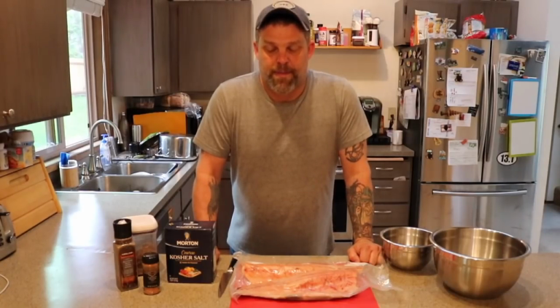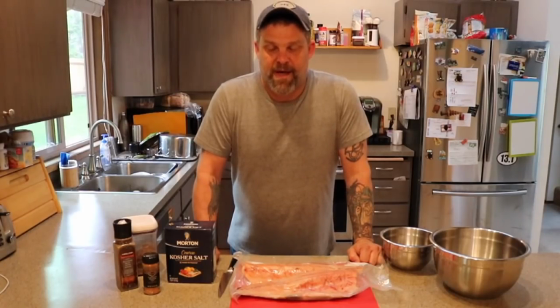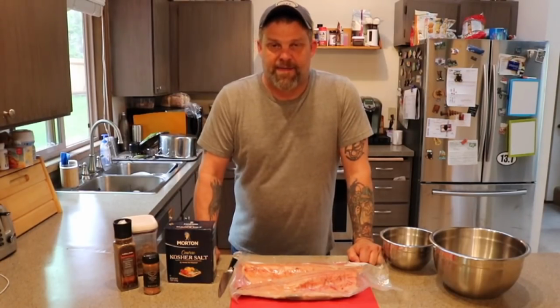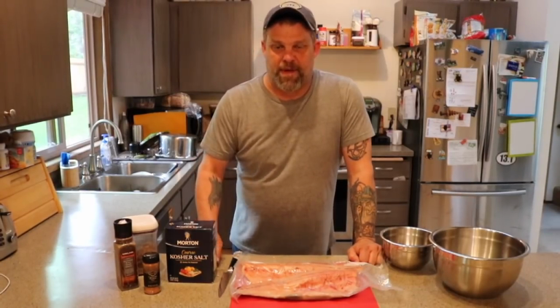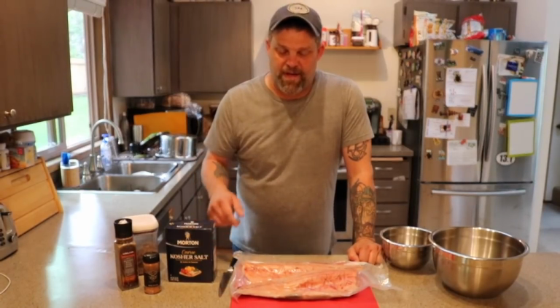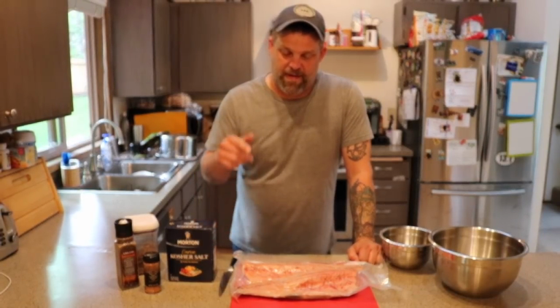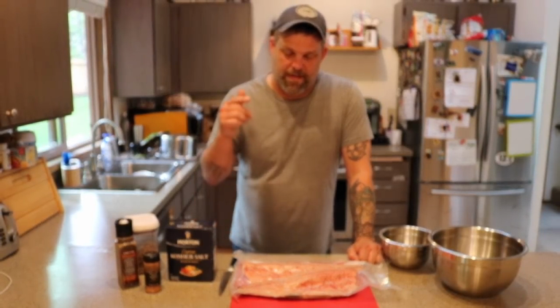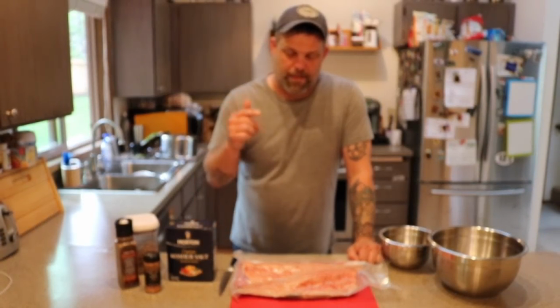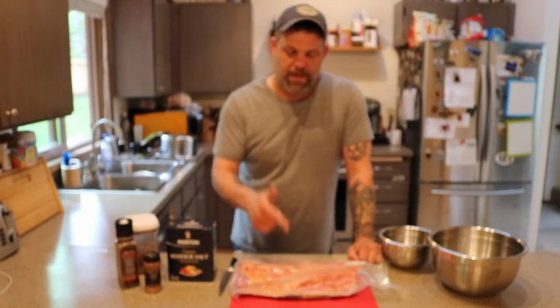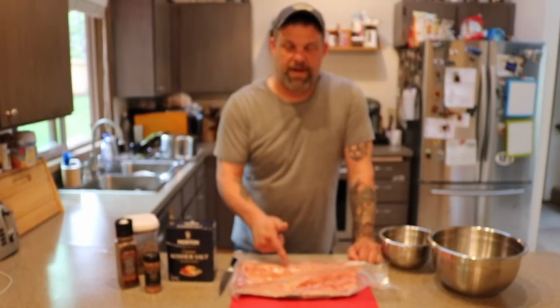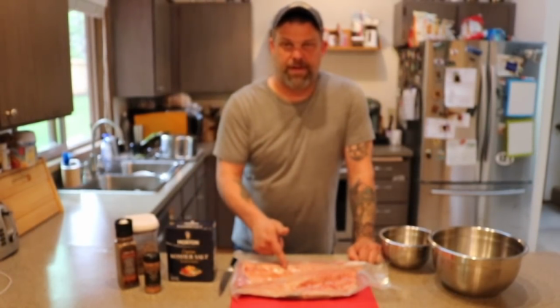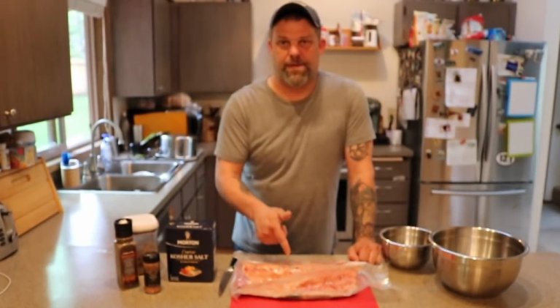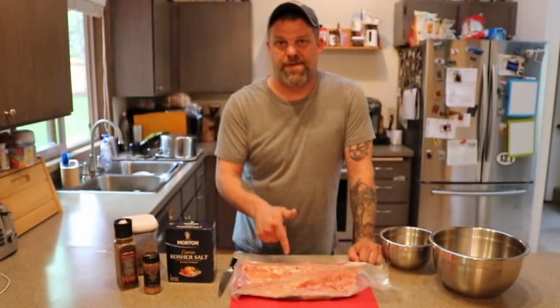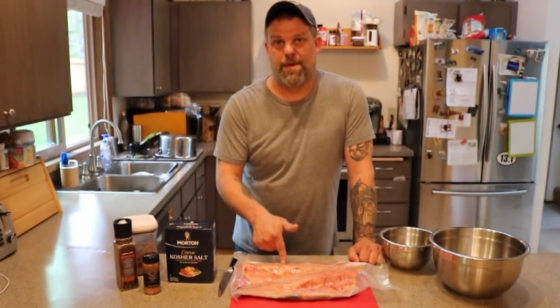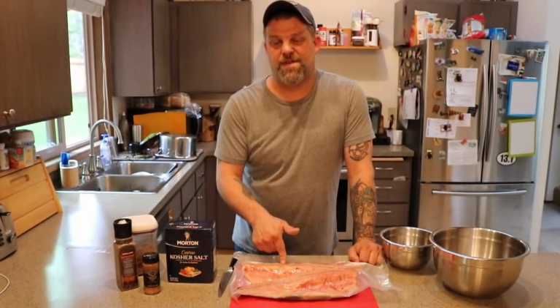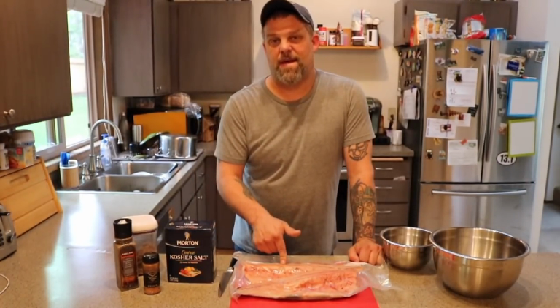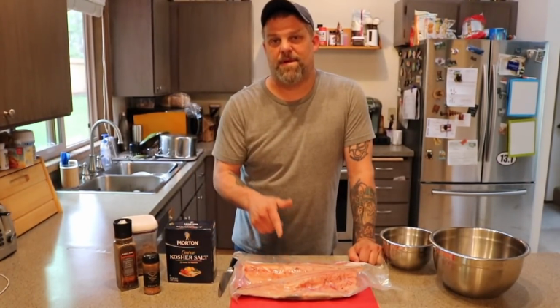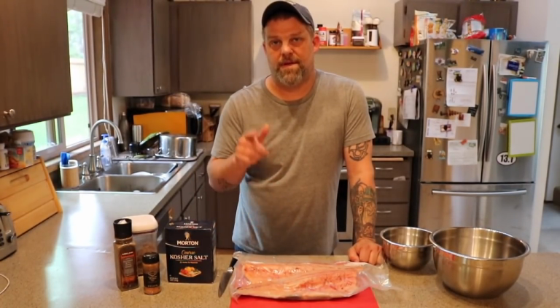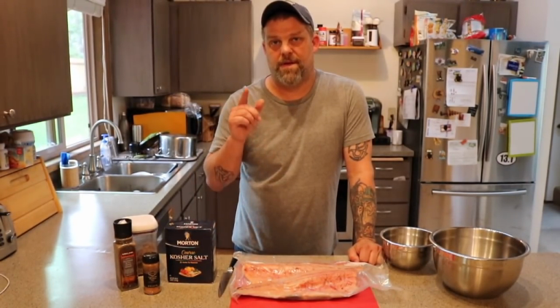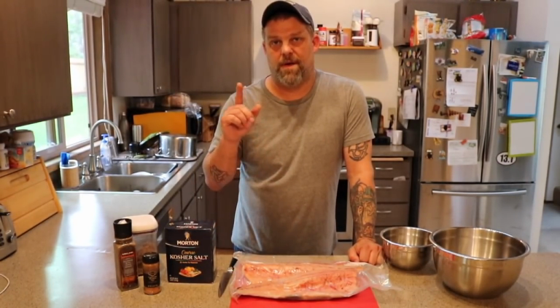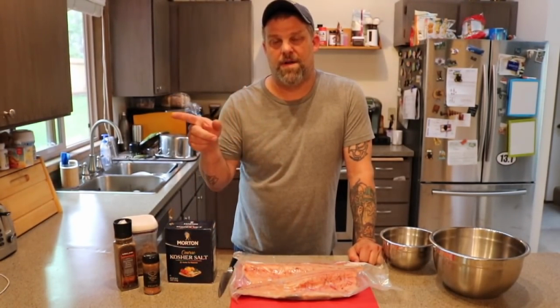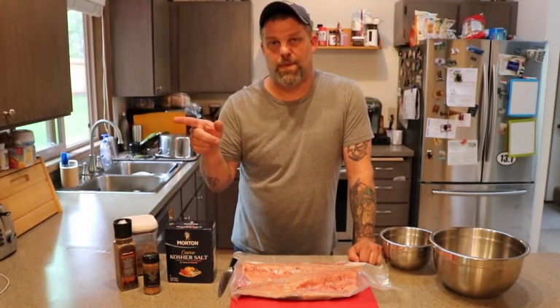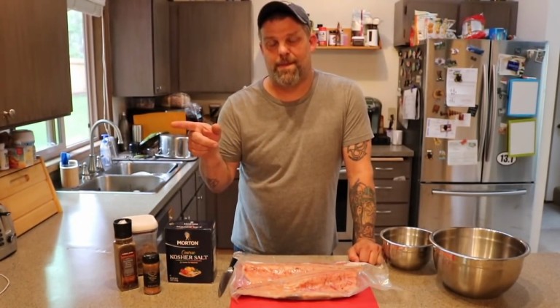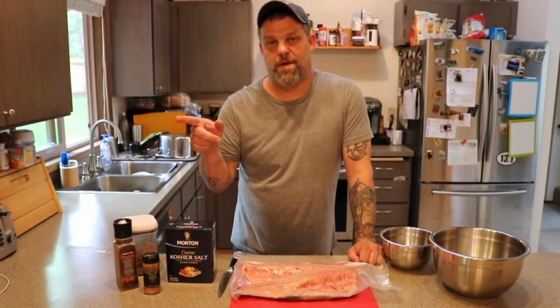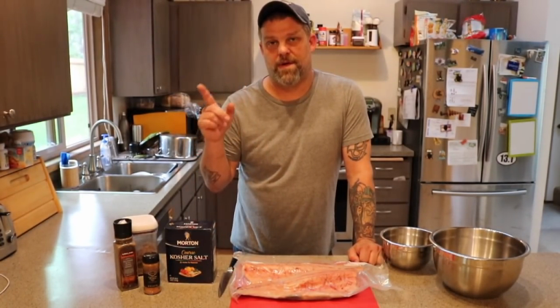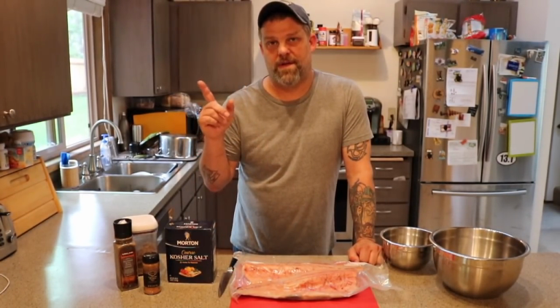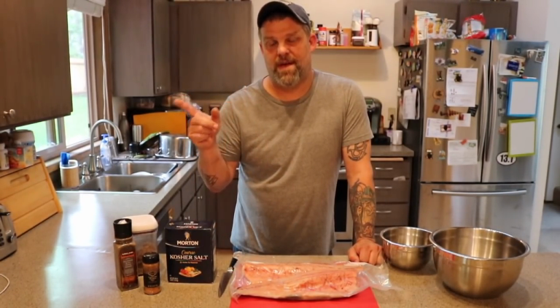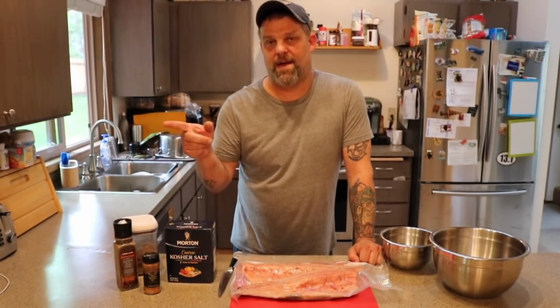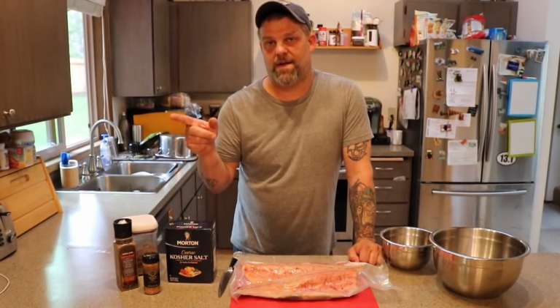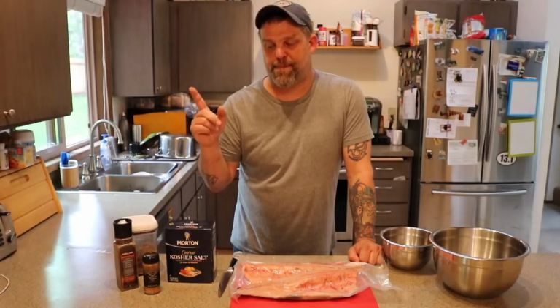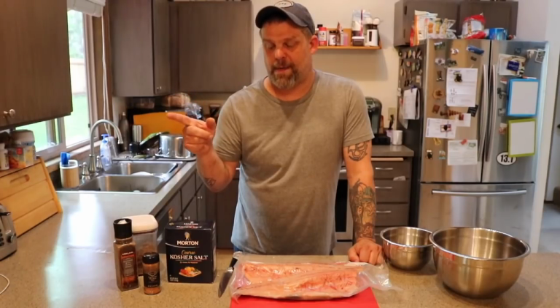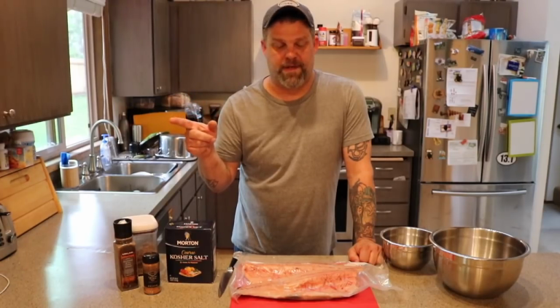Welcome back everybody. We are going to do some smoked salmon on the Weber kettle barbecue.